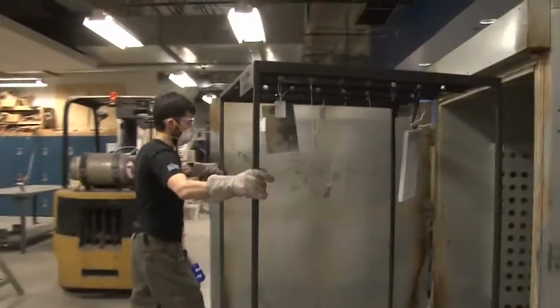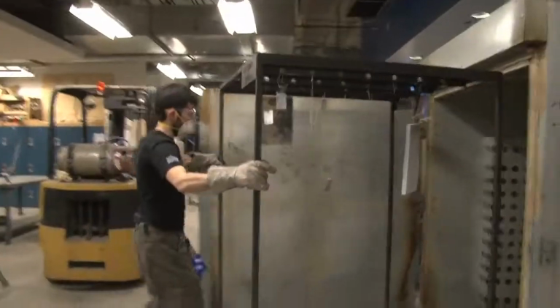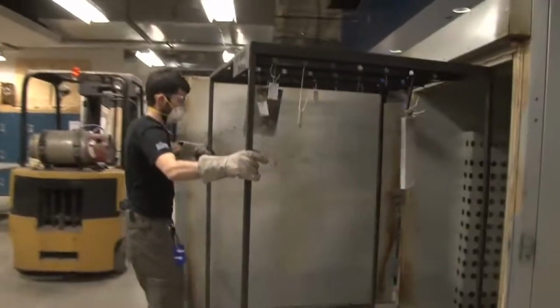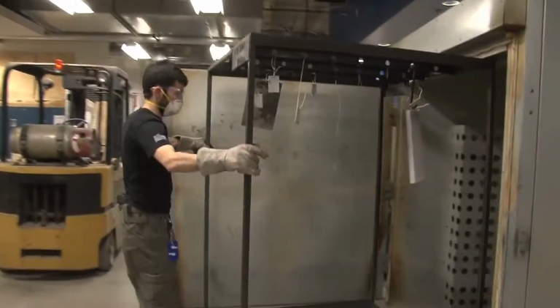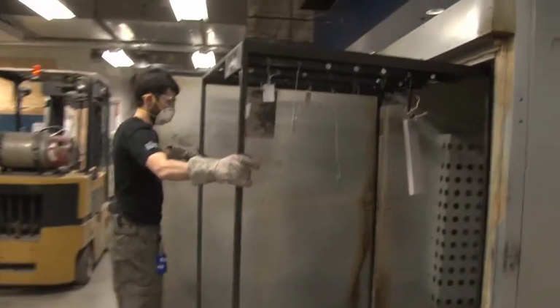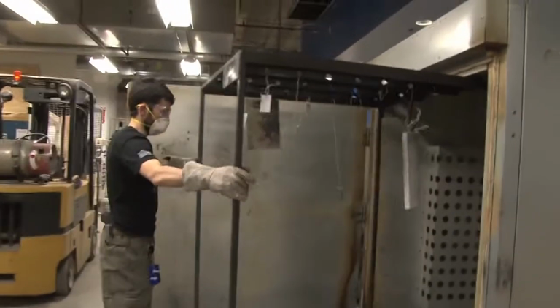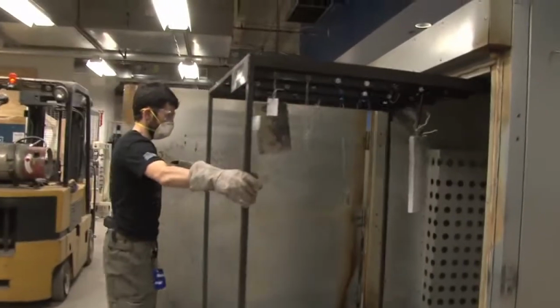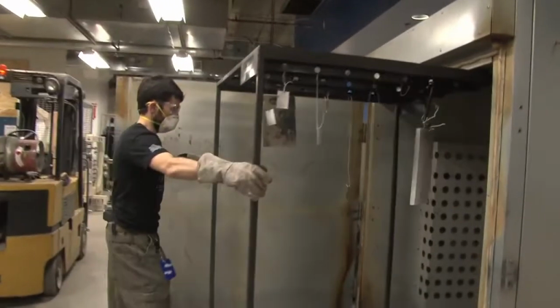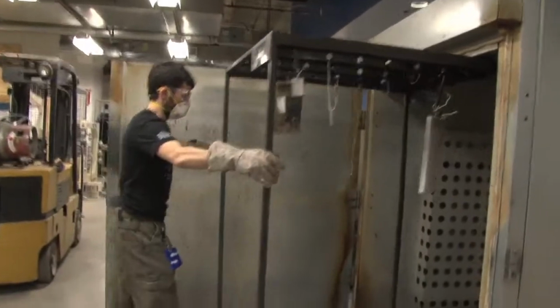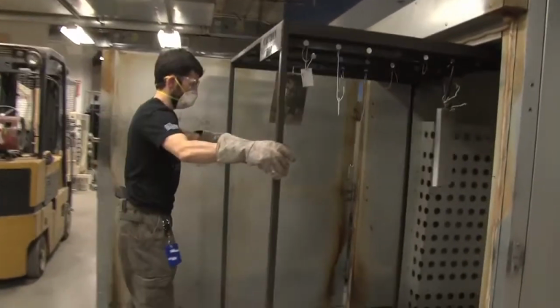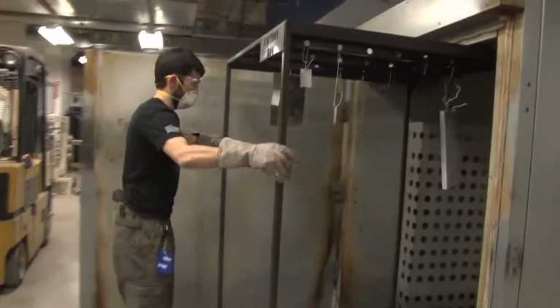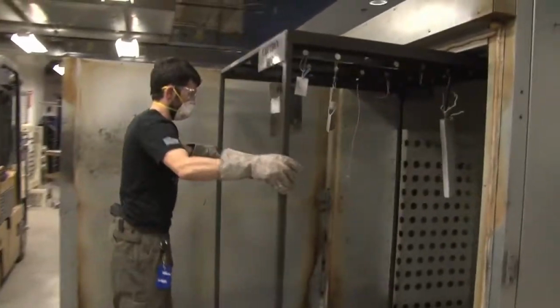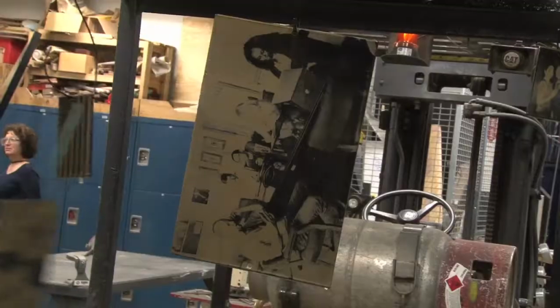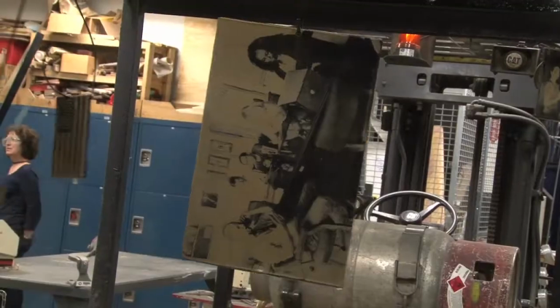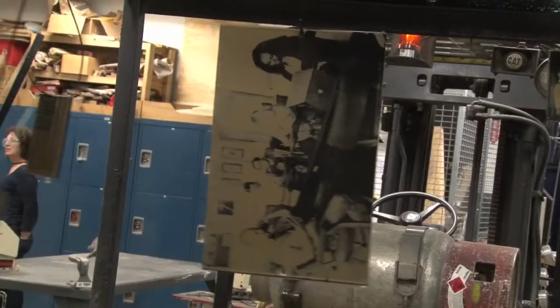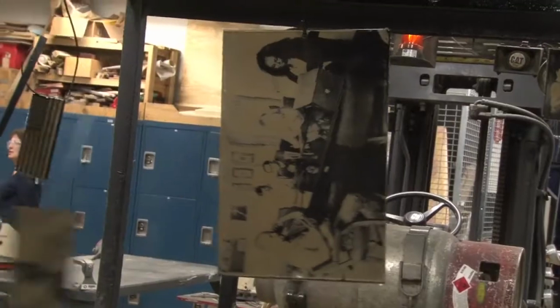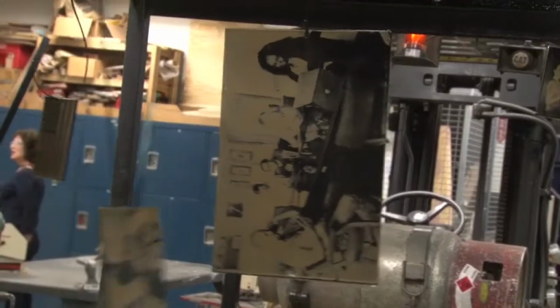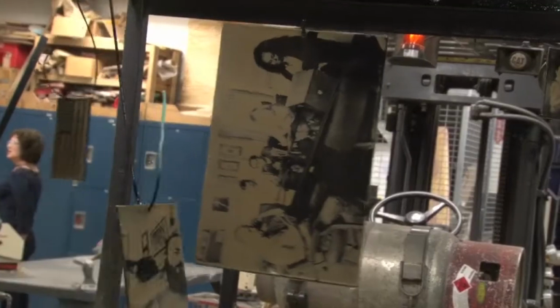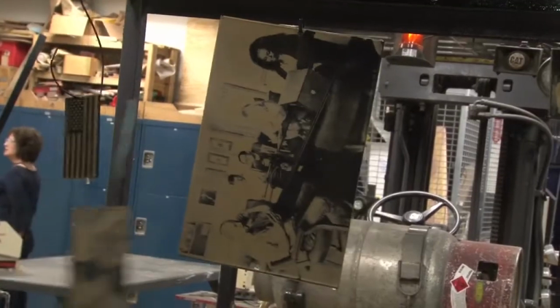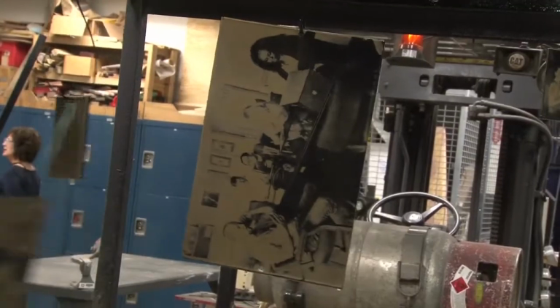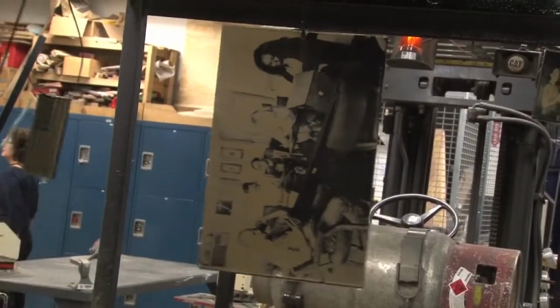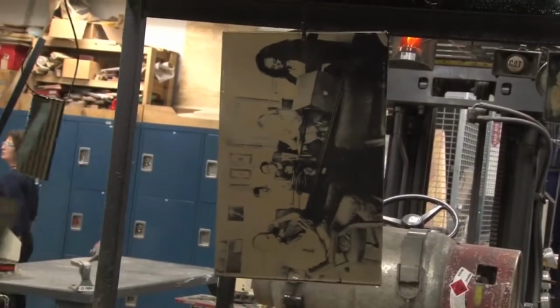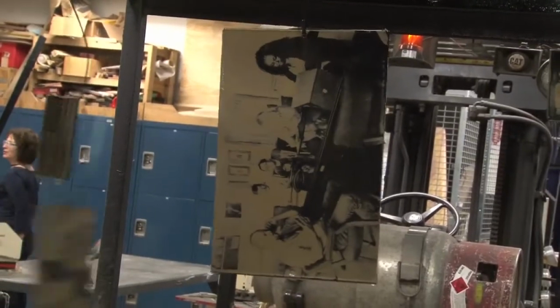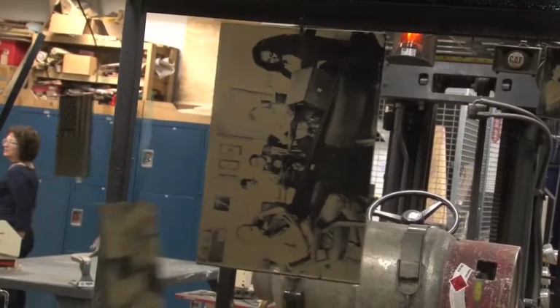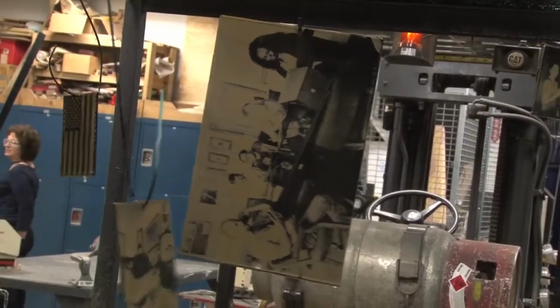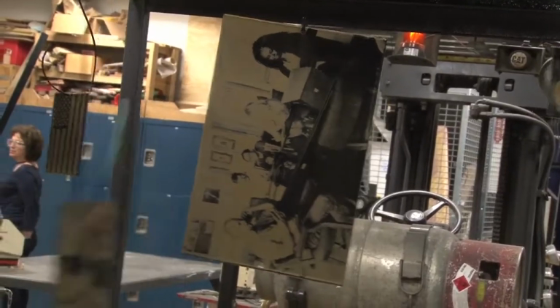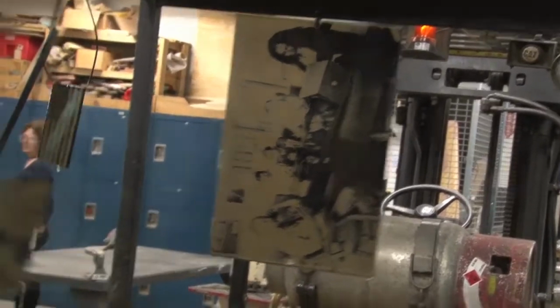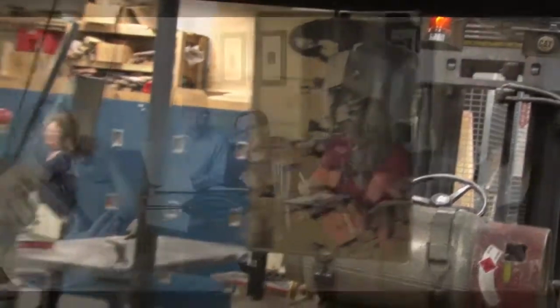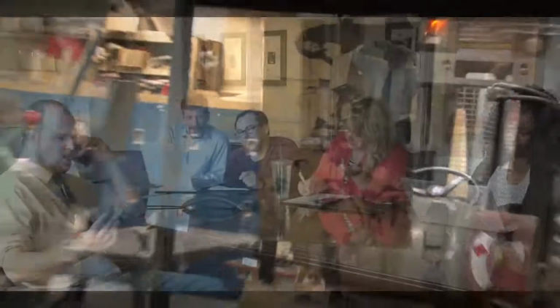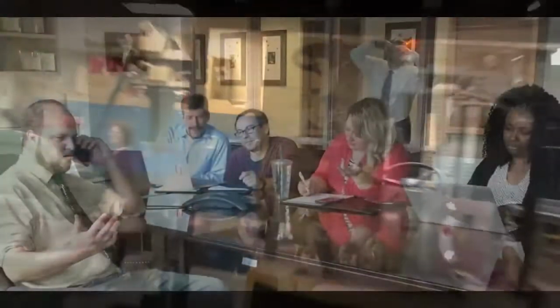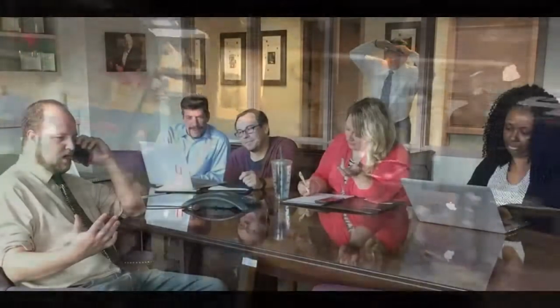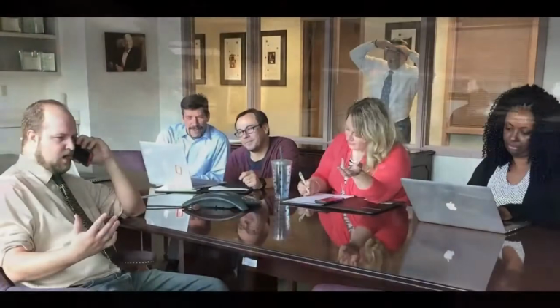Then more heat is applied, giving a final product with quality like this.